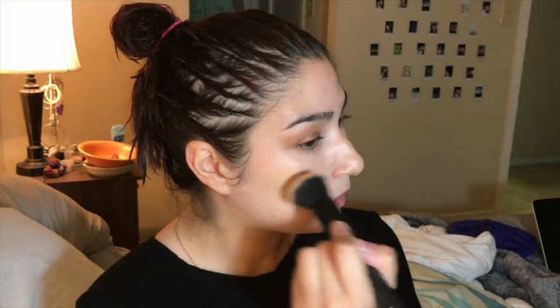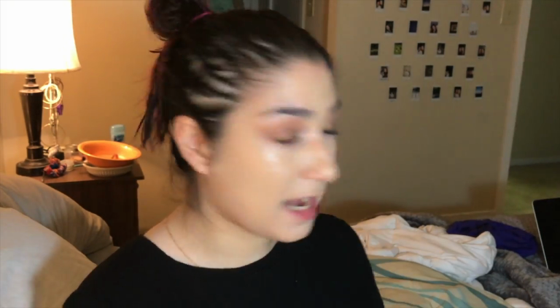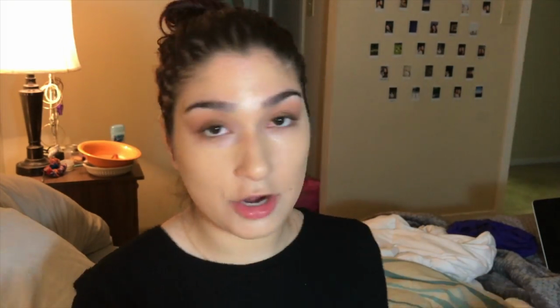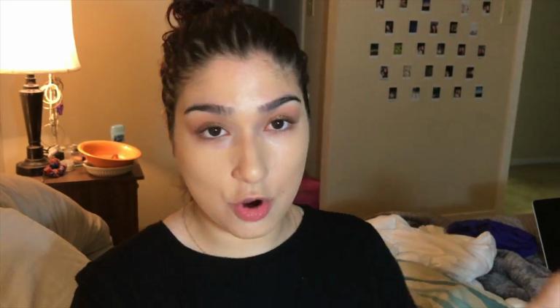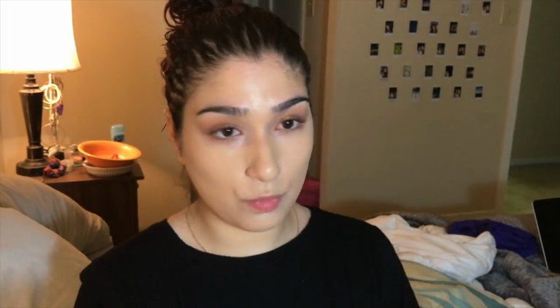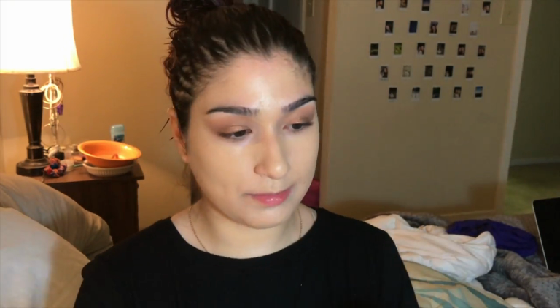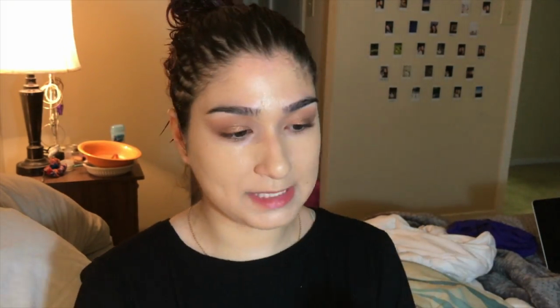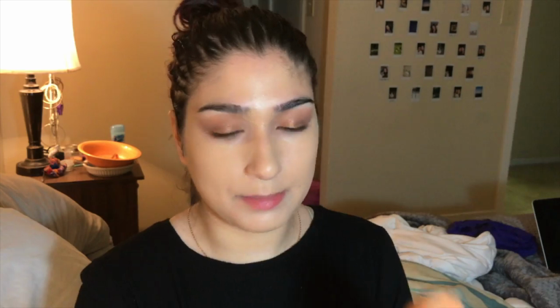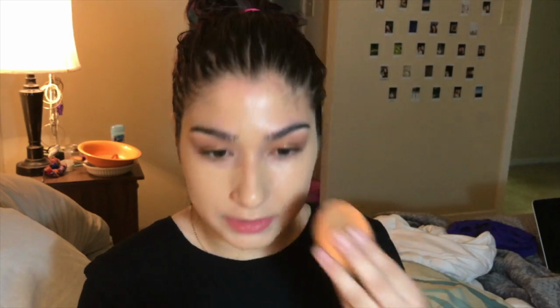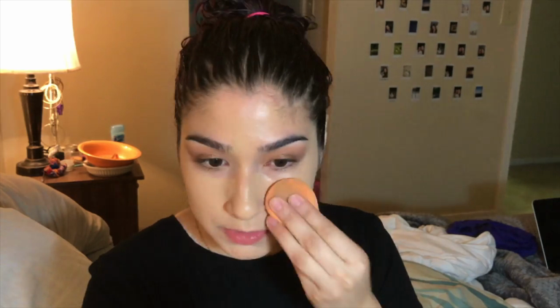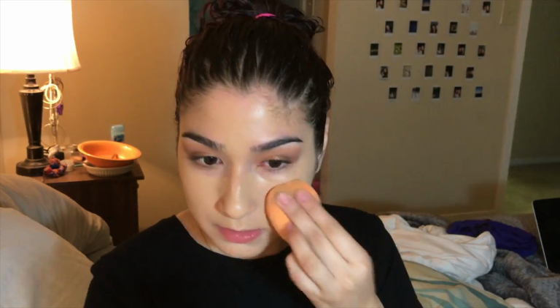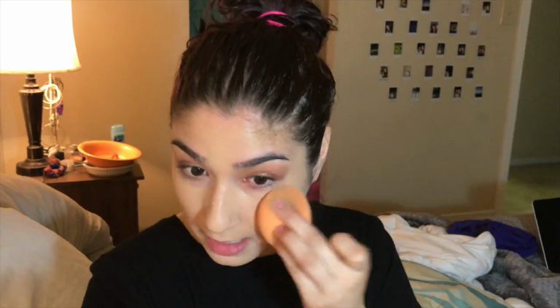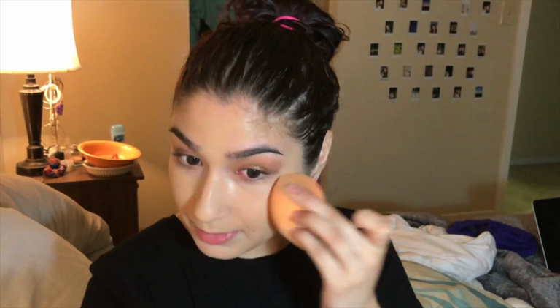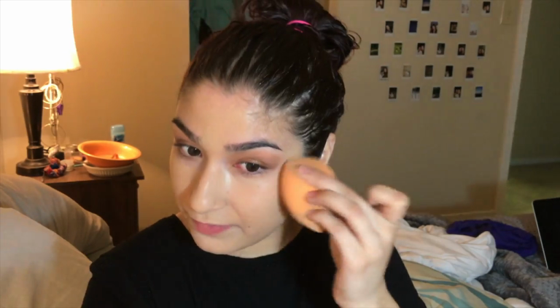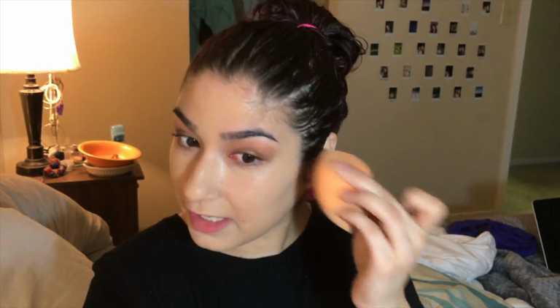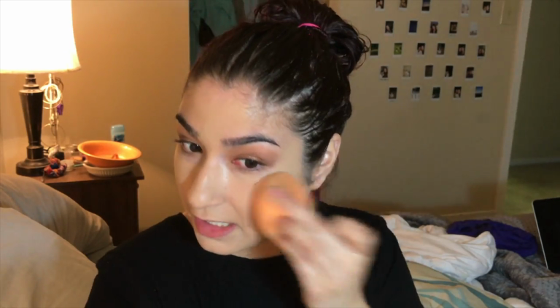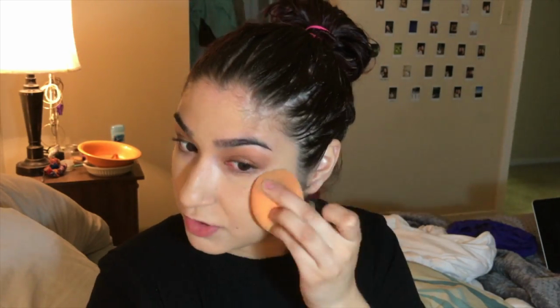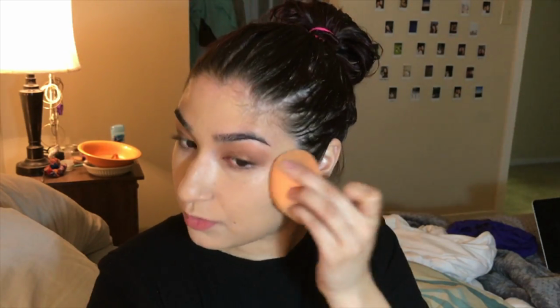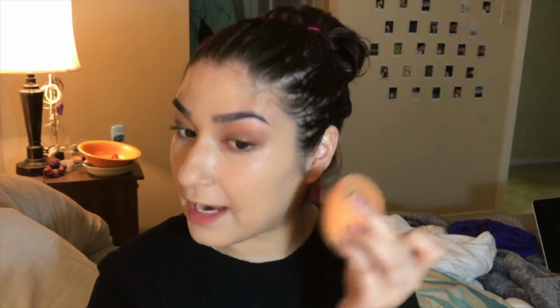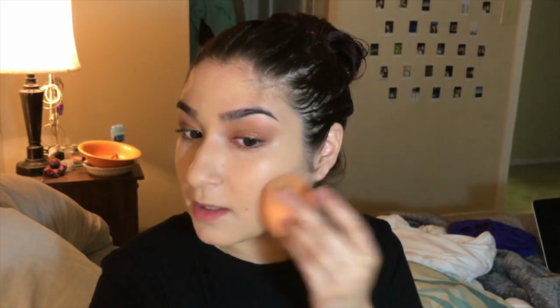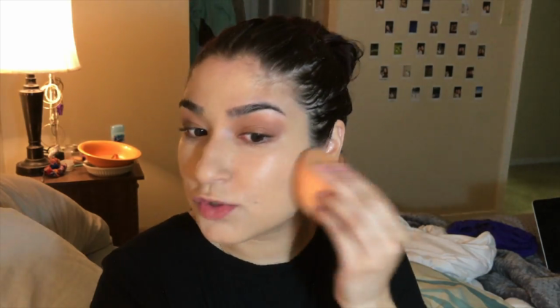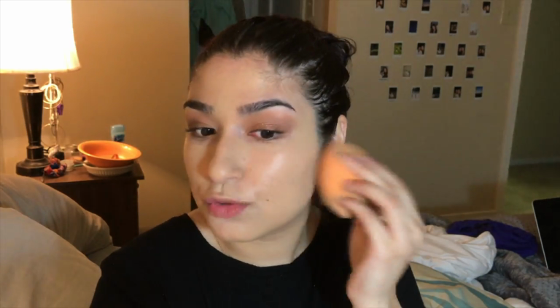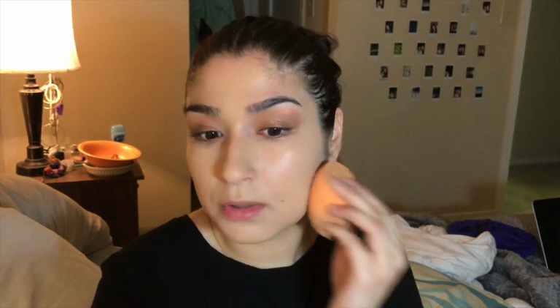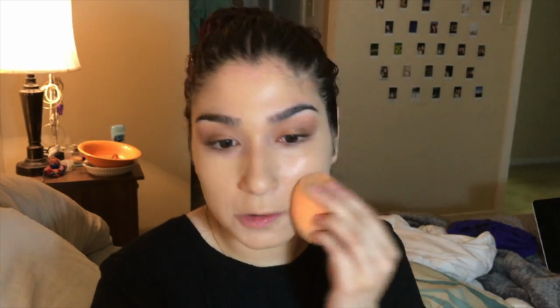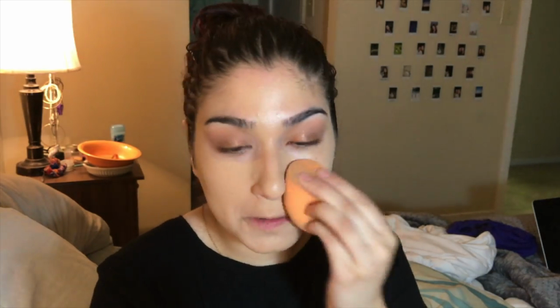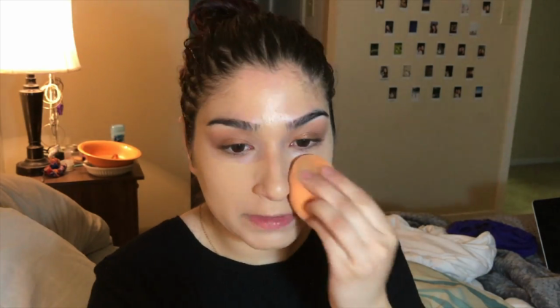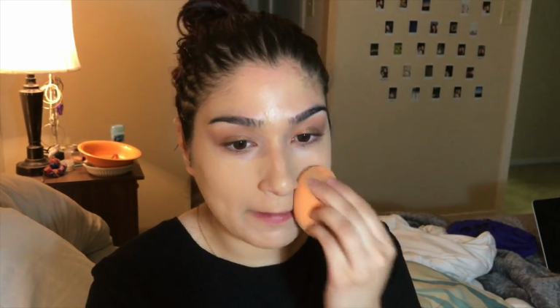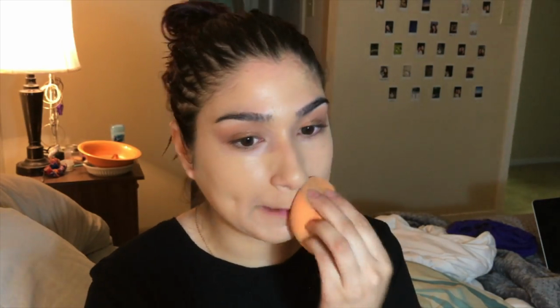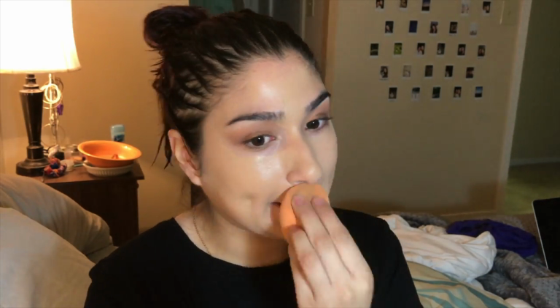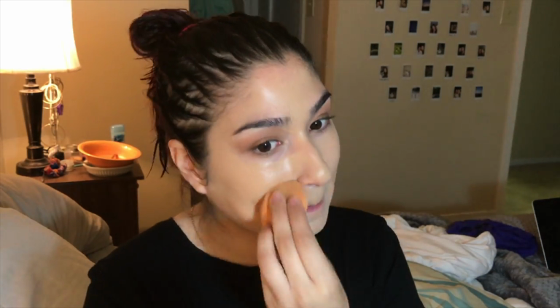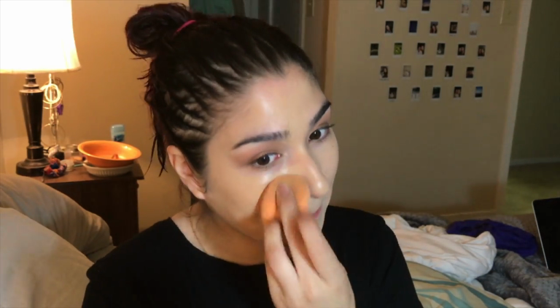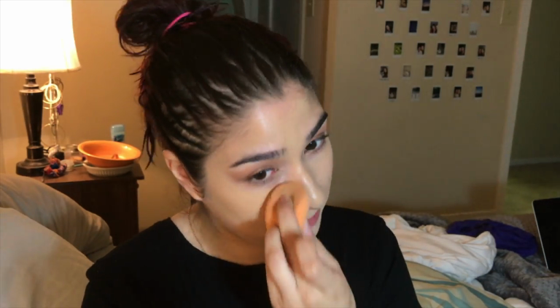Now I go in with my sponge. I've been very into super glowy foundation lately — kind of just very, very minimal.